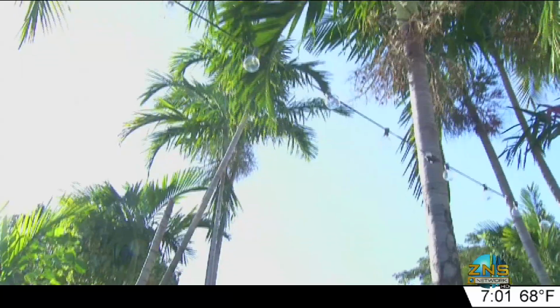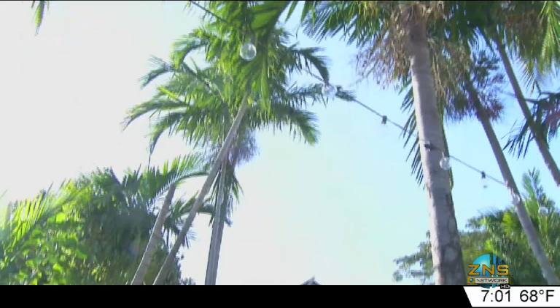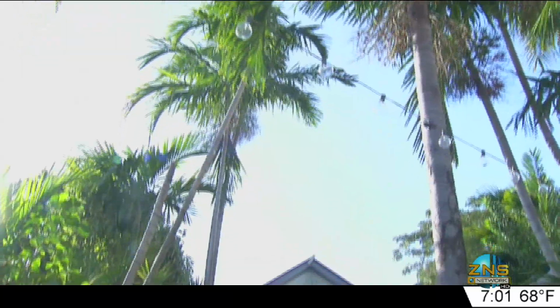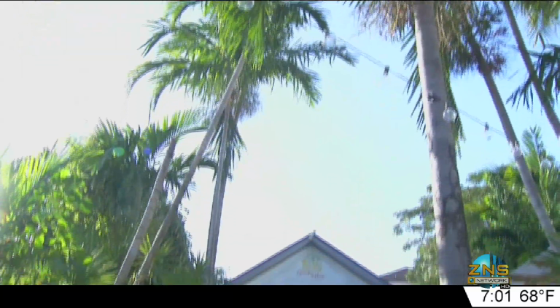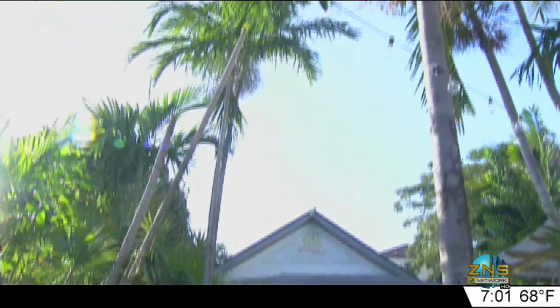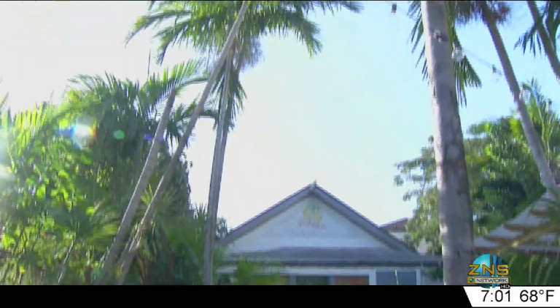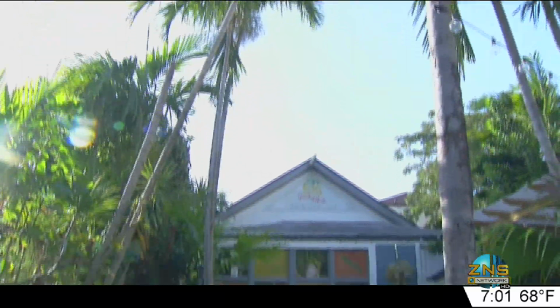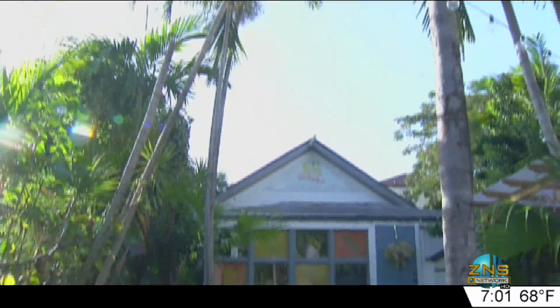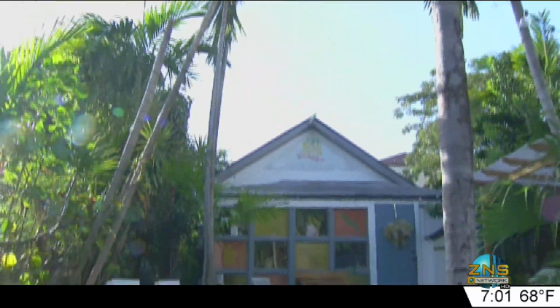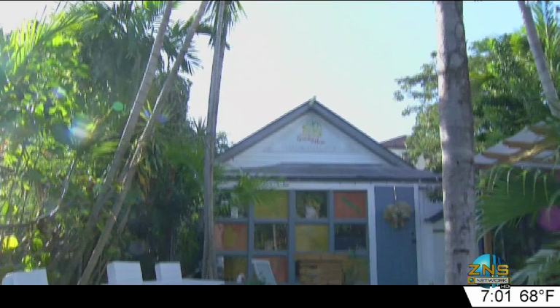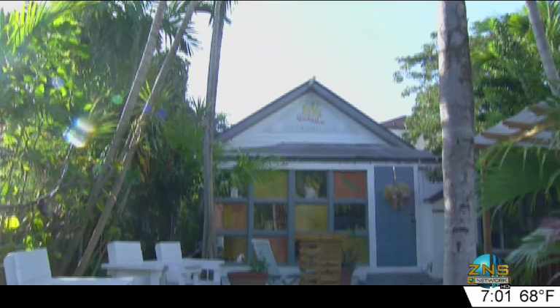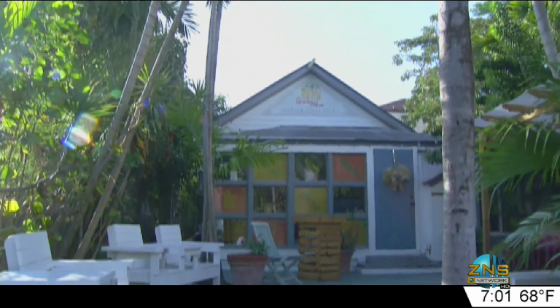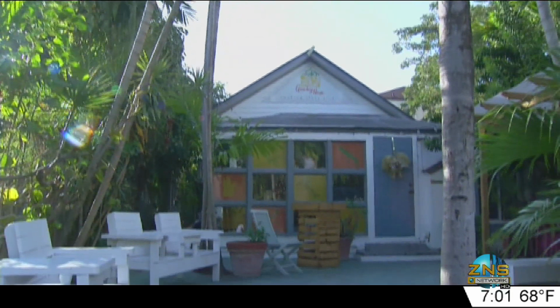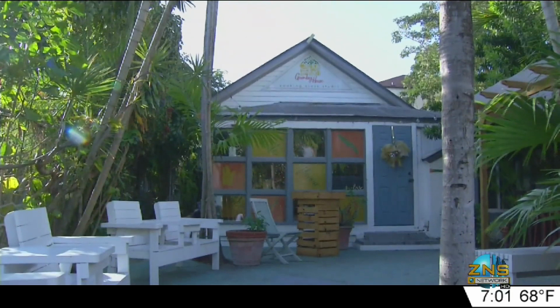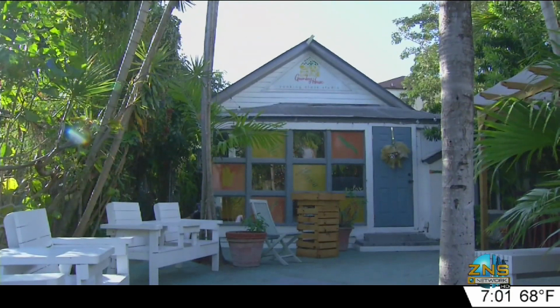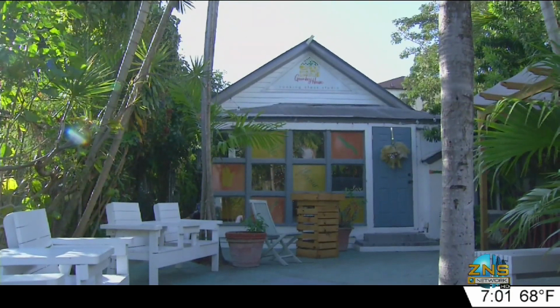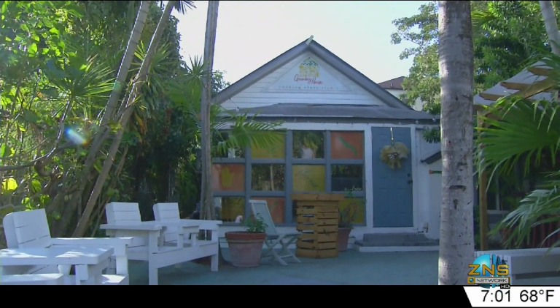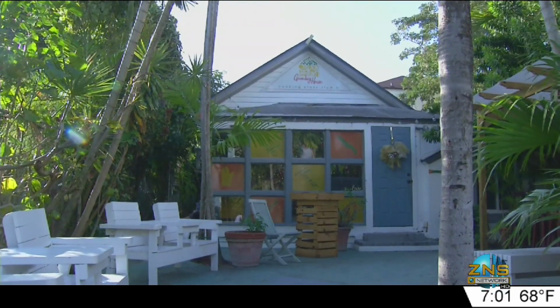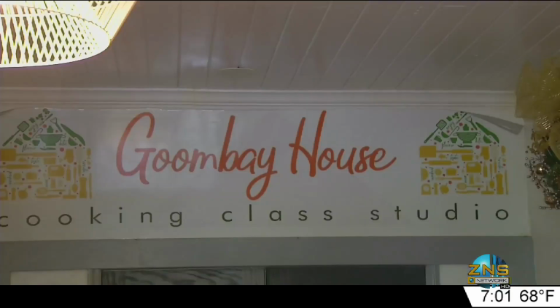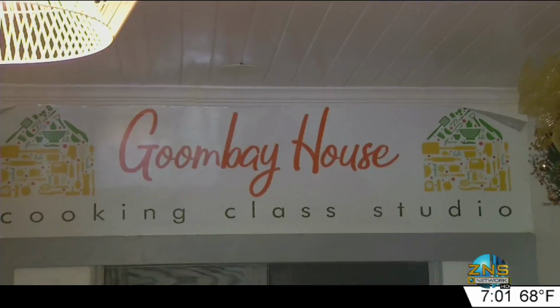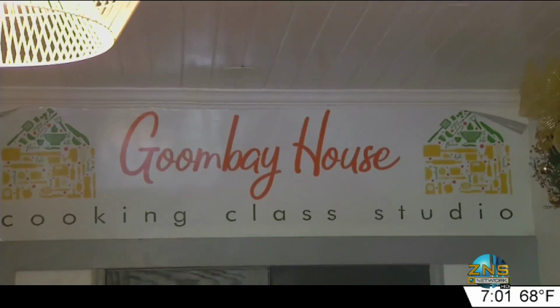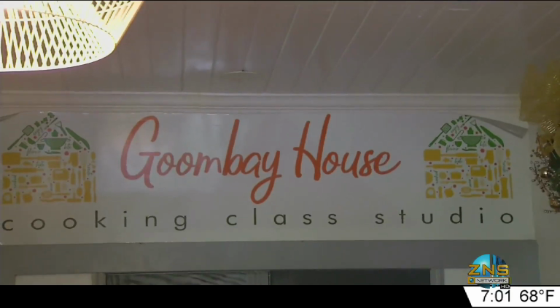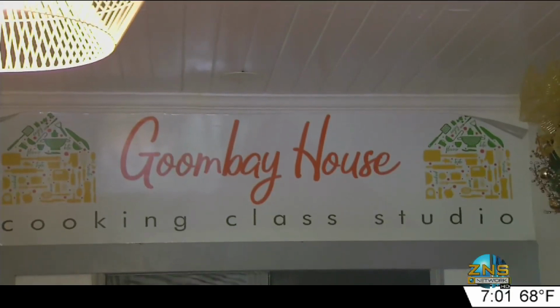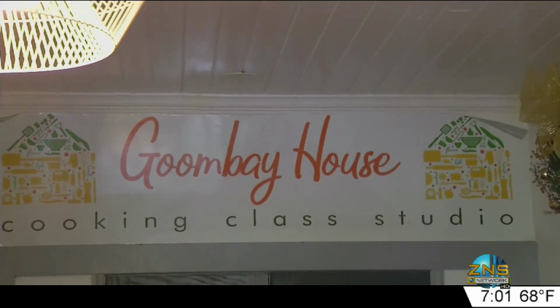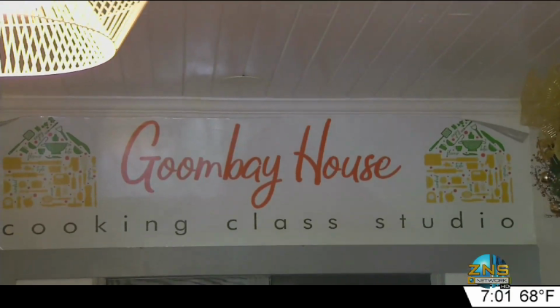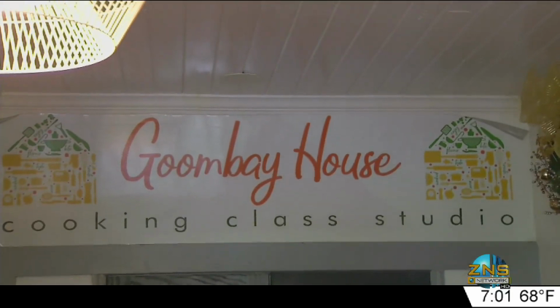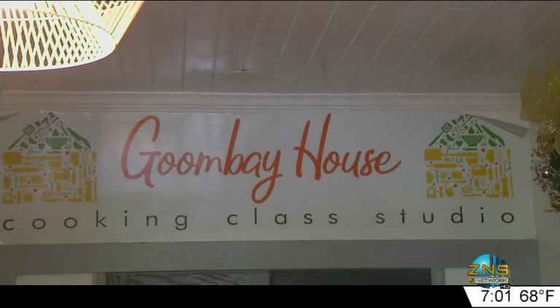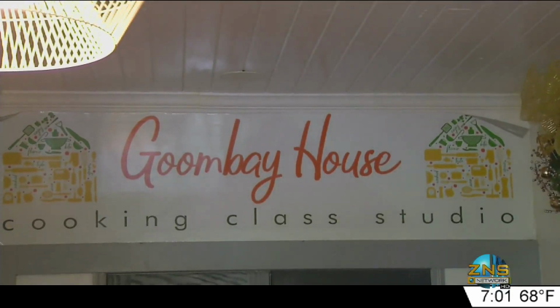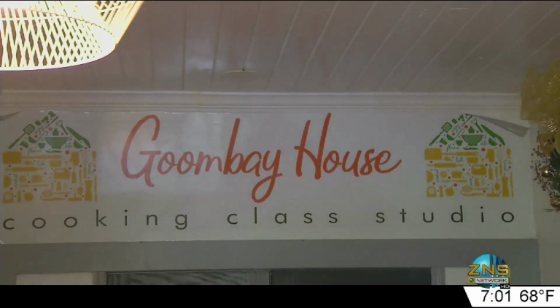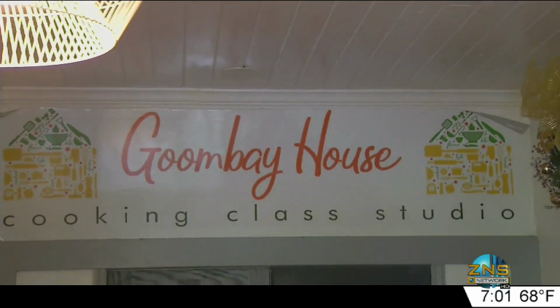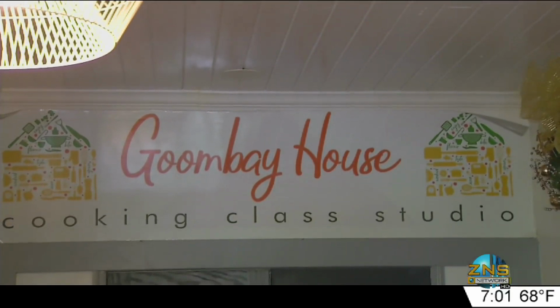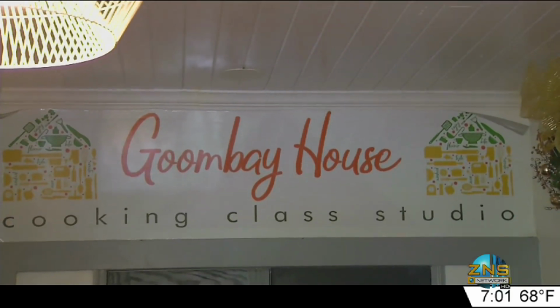This morning we're here at Gumway House and I'm speaking with QTELT, who's talking to us about an exciting program that they have going on here.